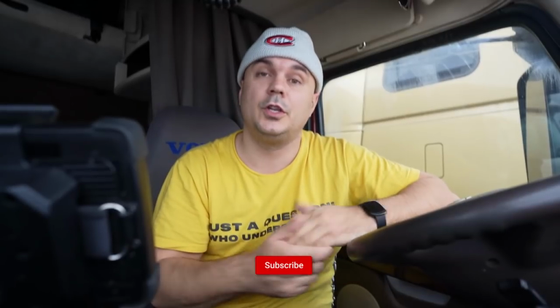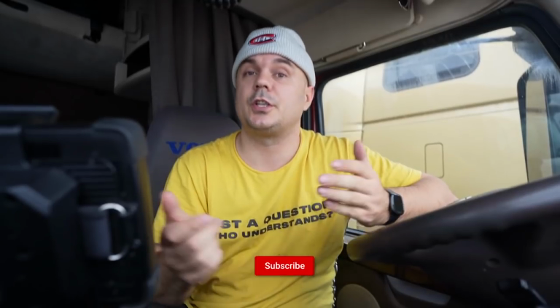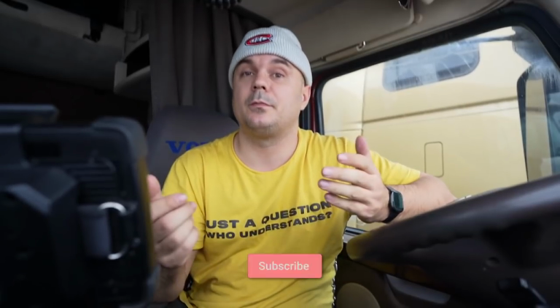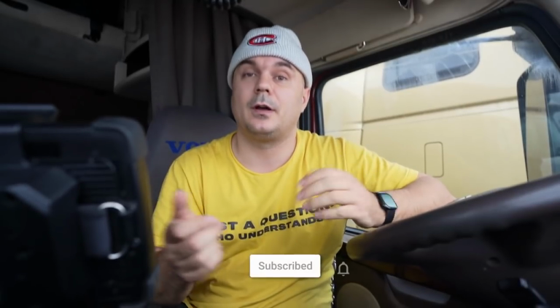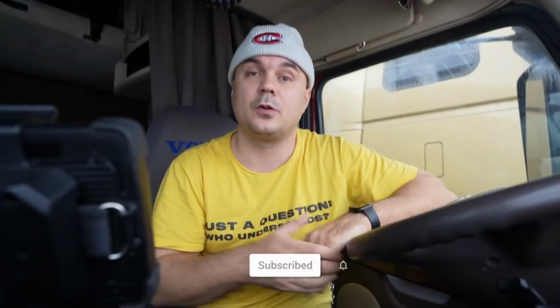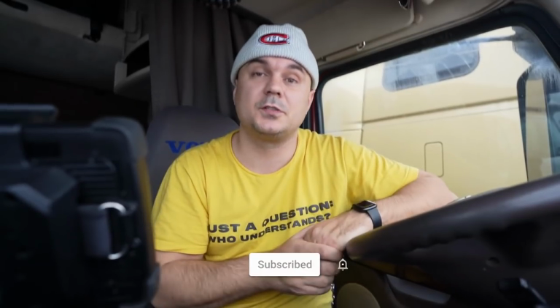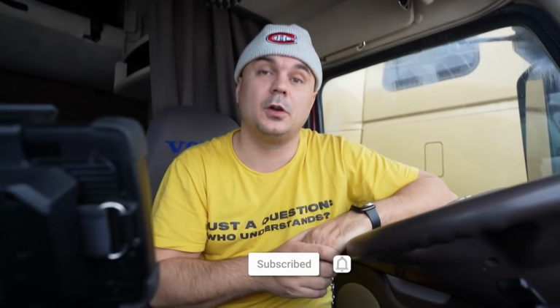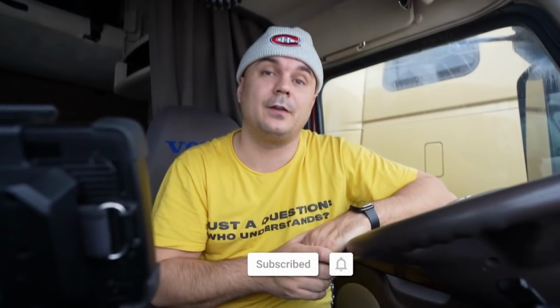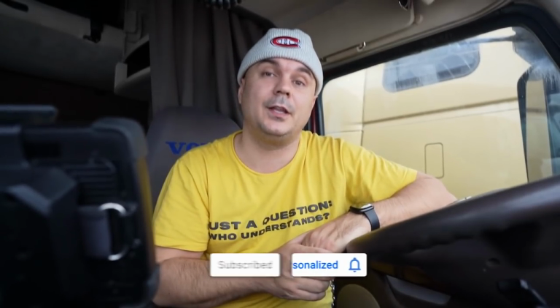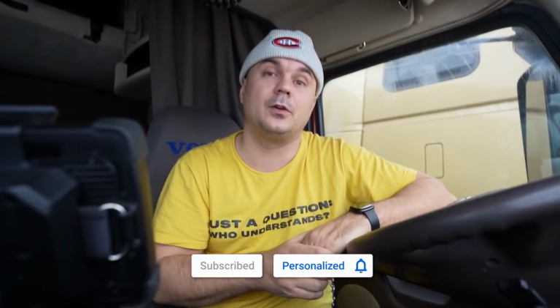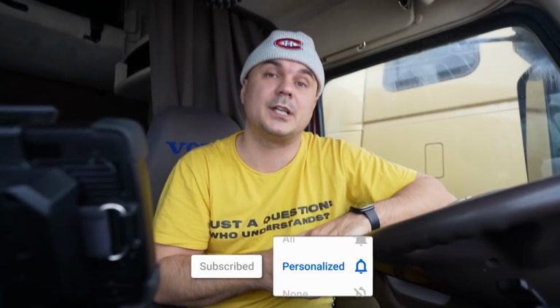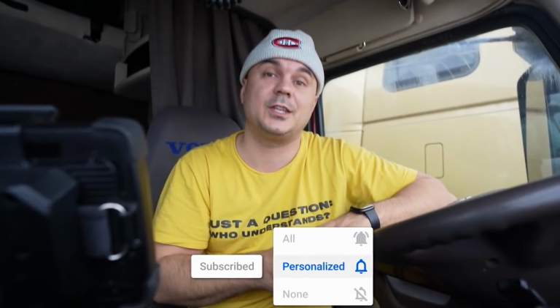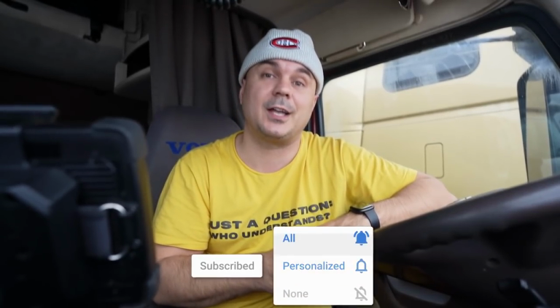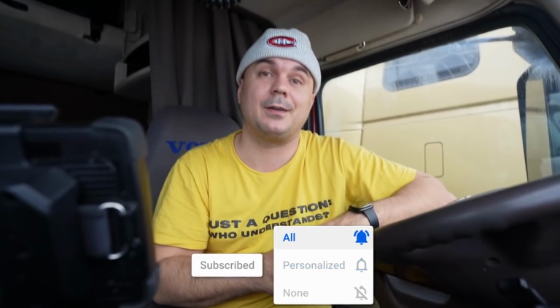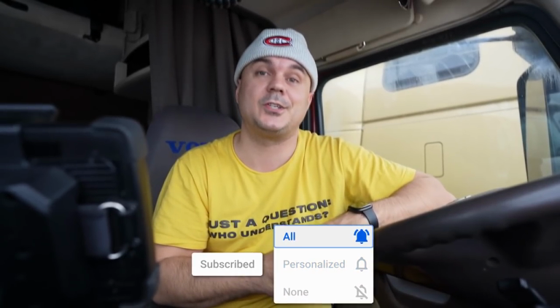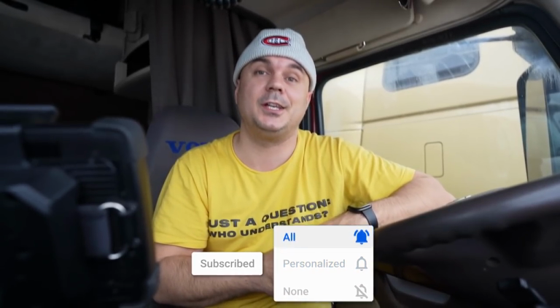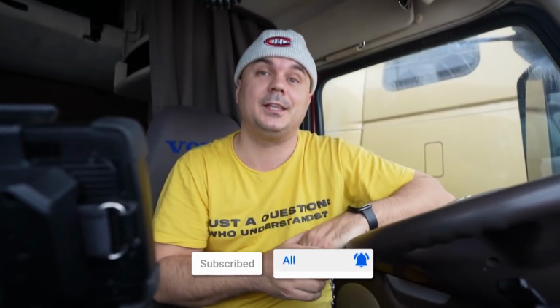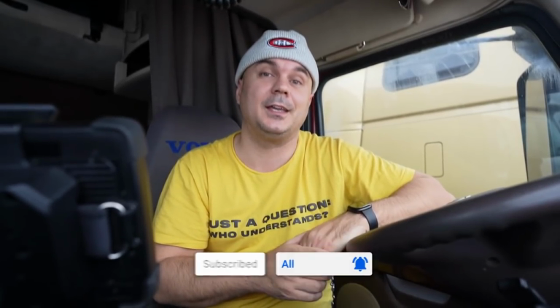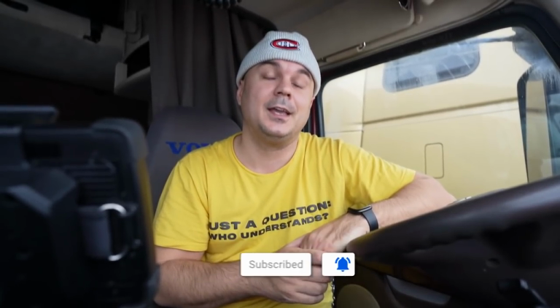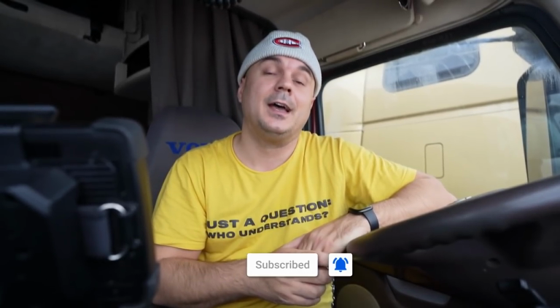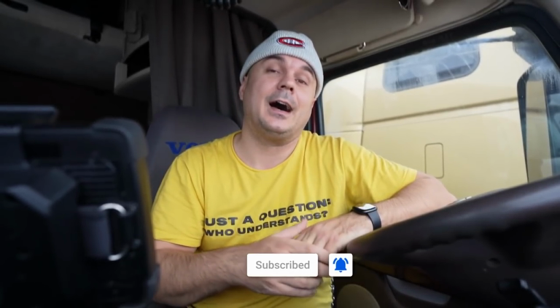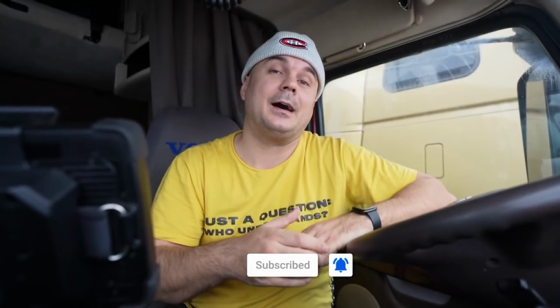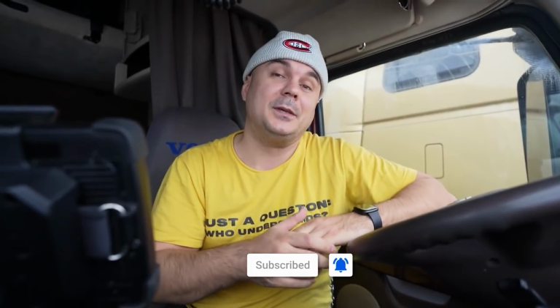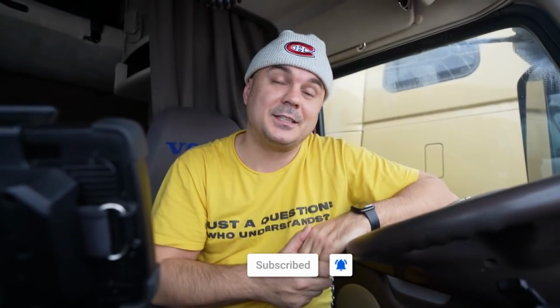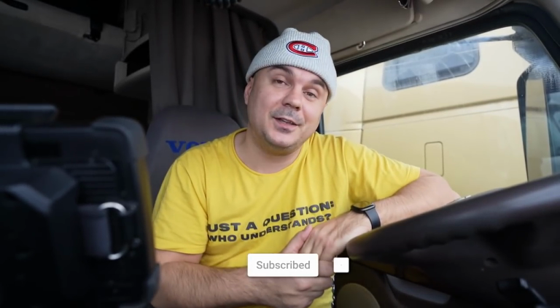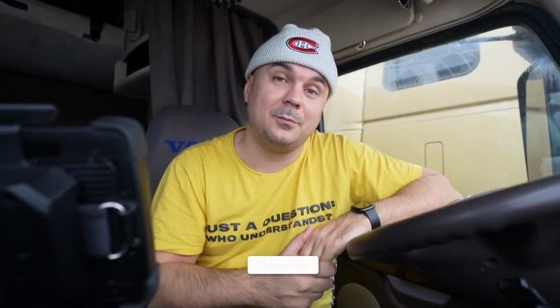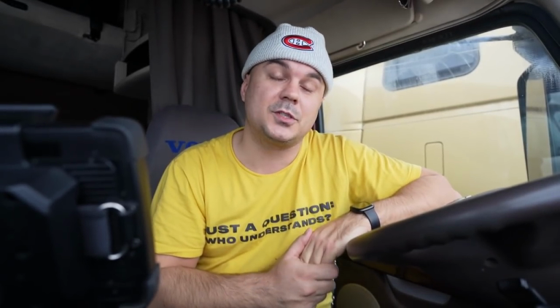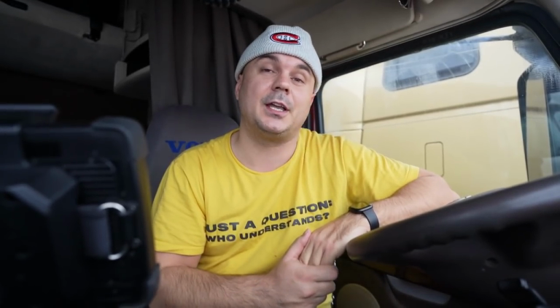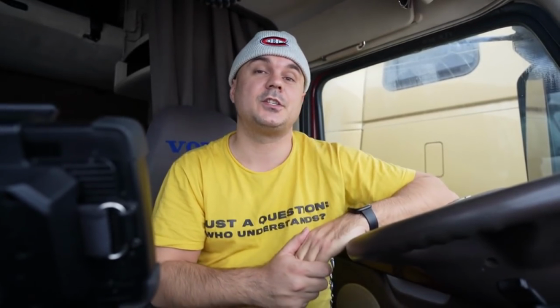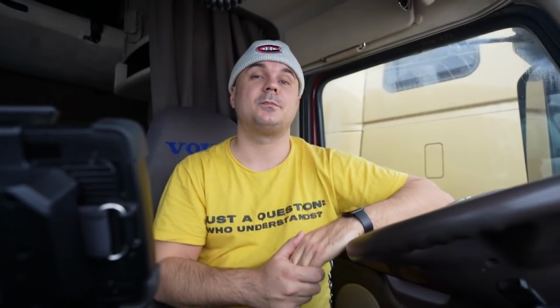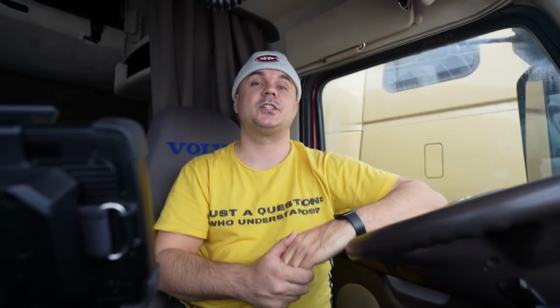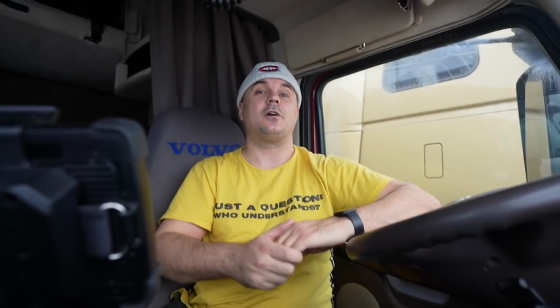If you liked this video, you know what to do, and we'll see each other in the next one. Bye!